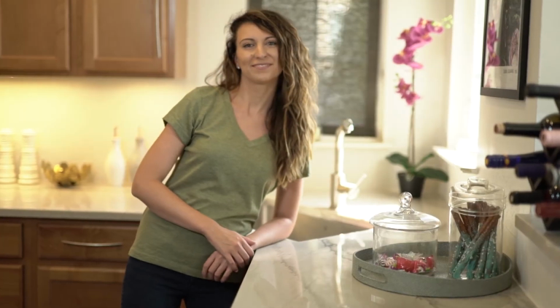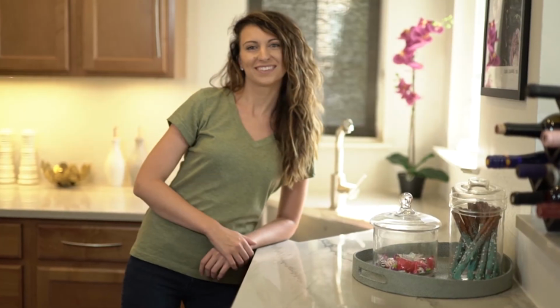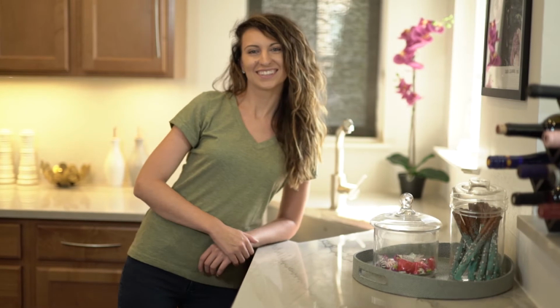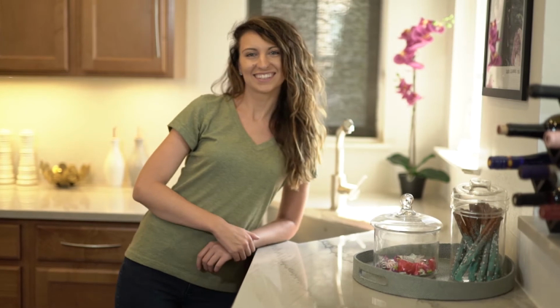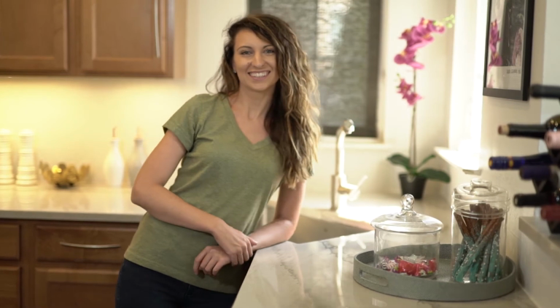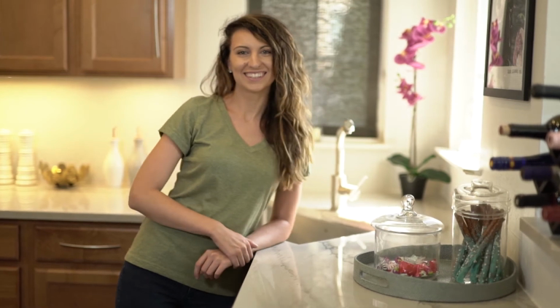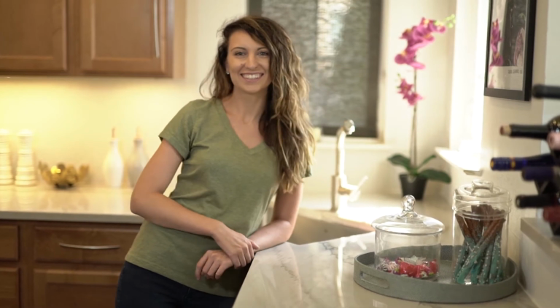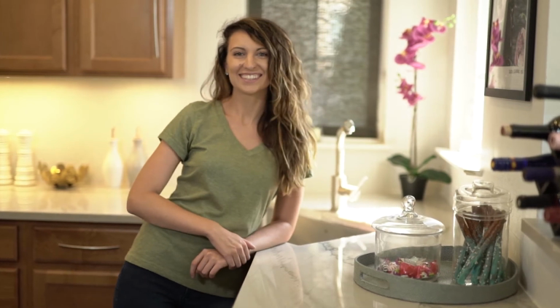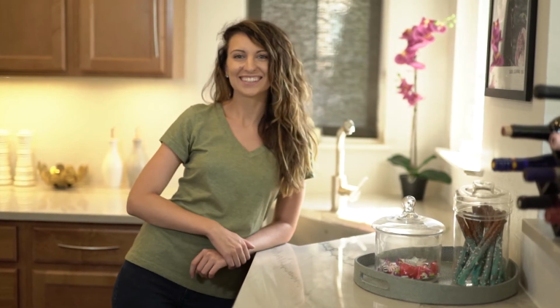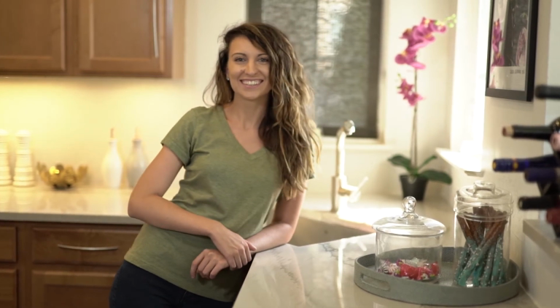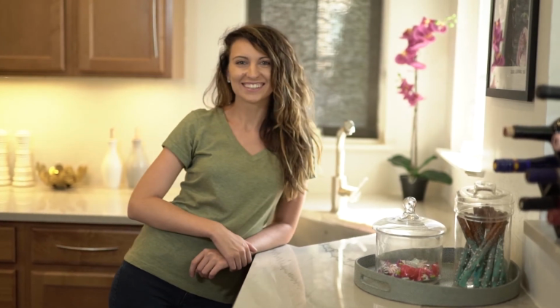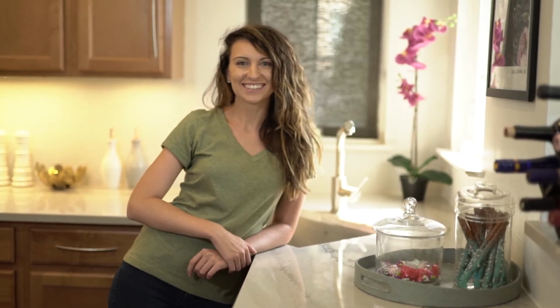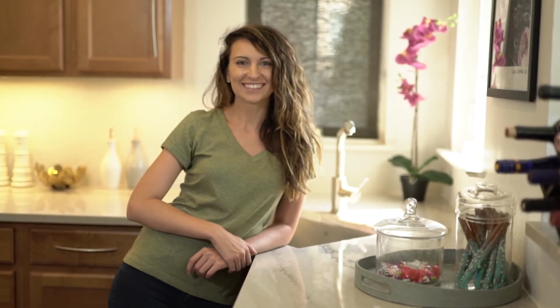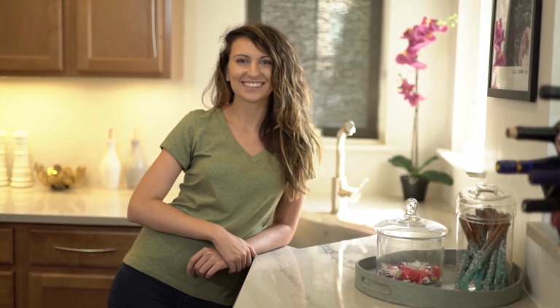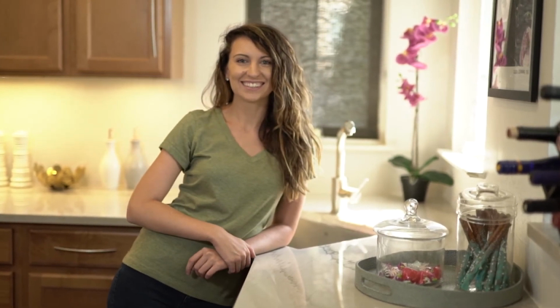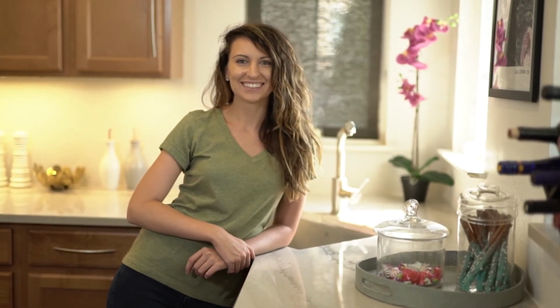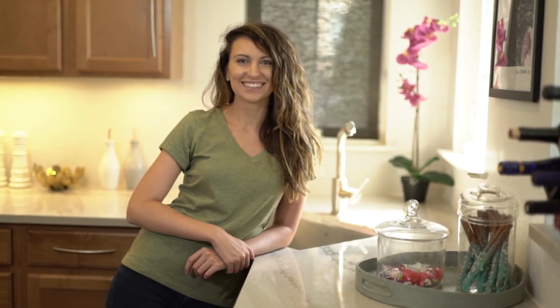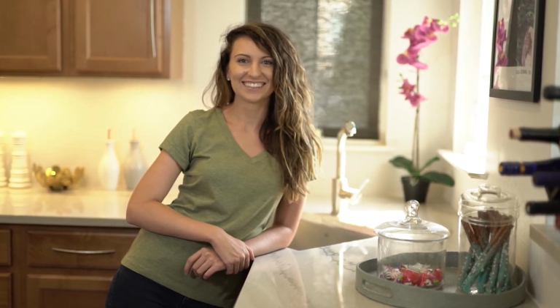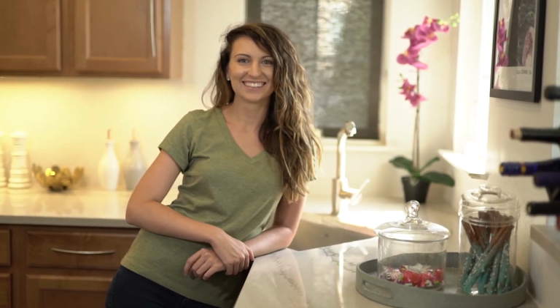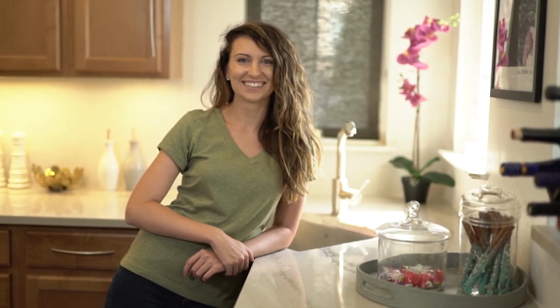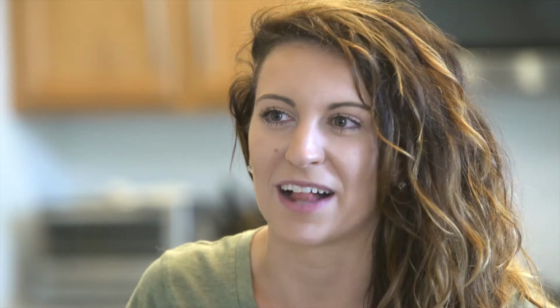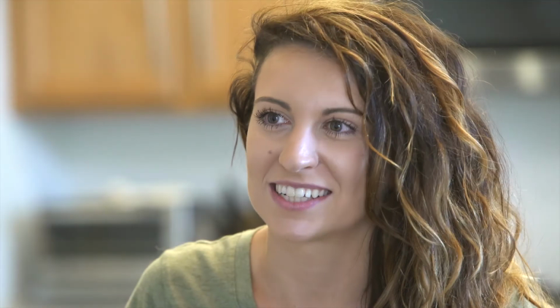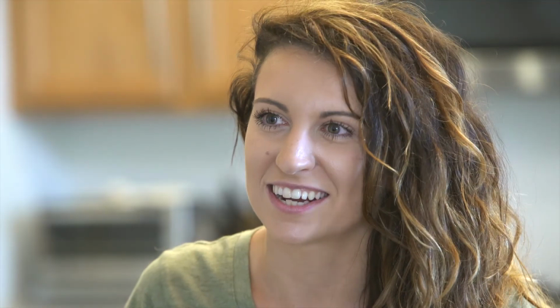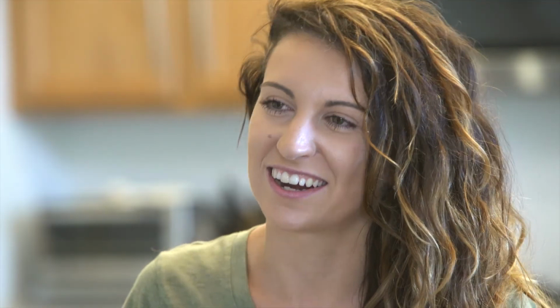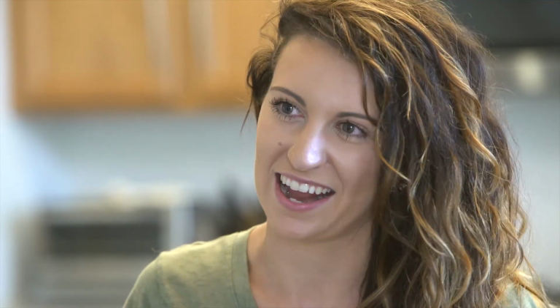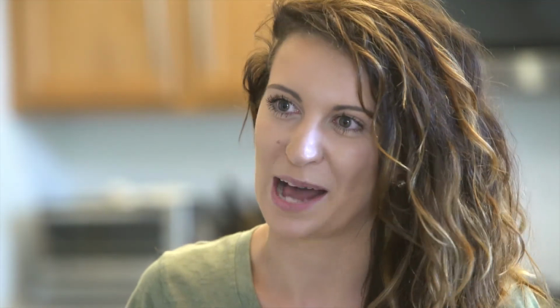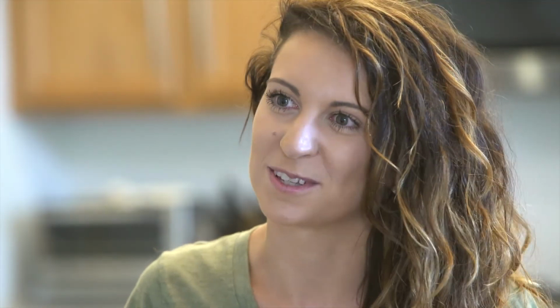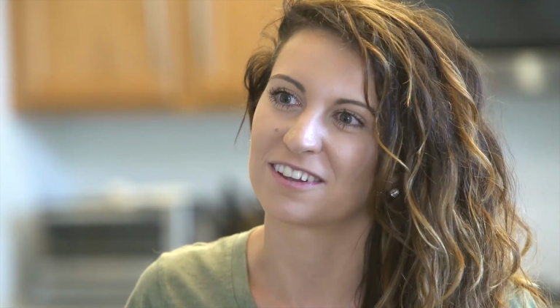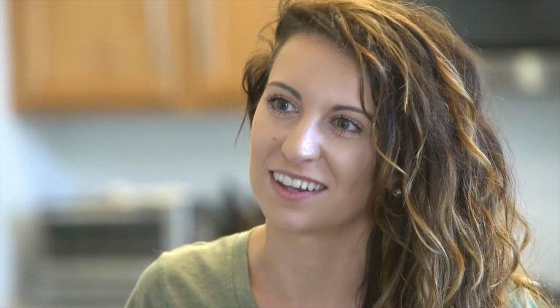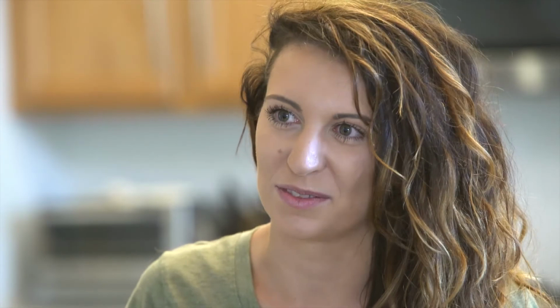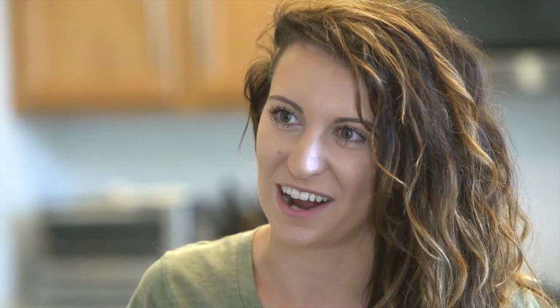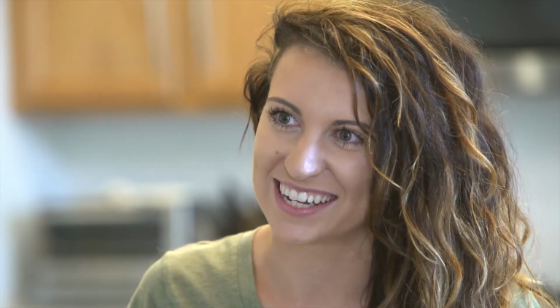Hi, my name is Lisa. I recently used the MarkIT tool by Black & Decker and I absolutely love the product.